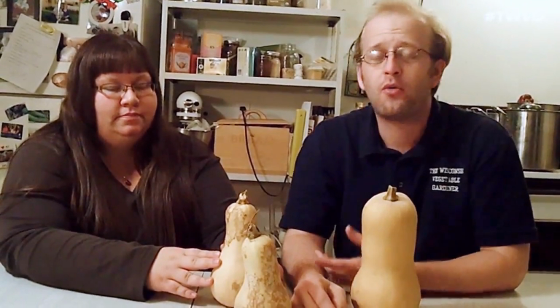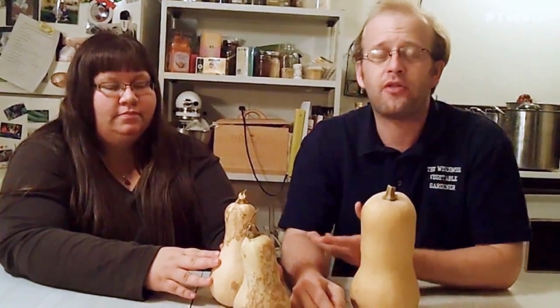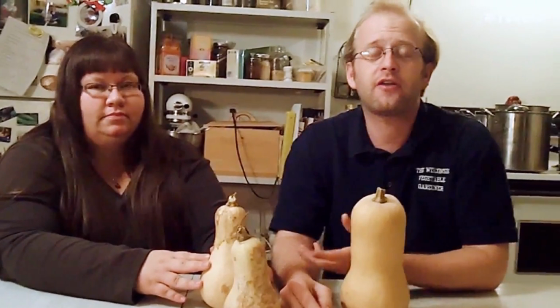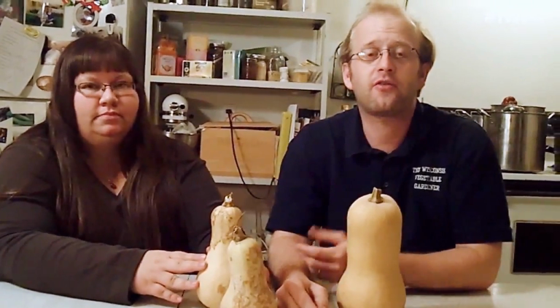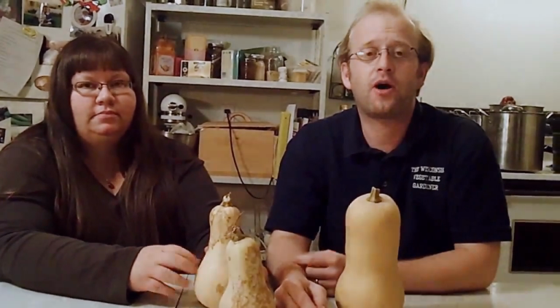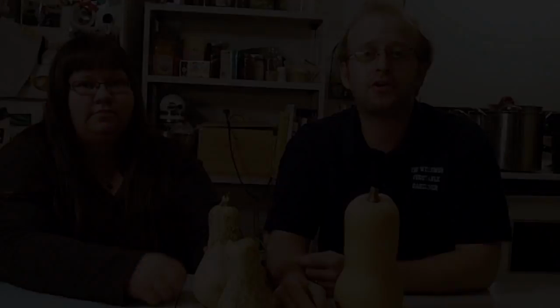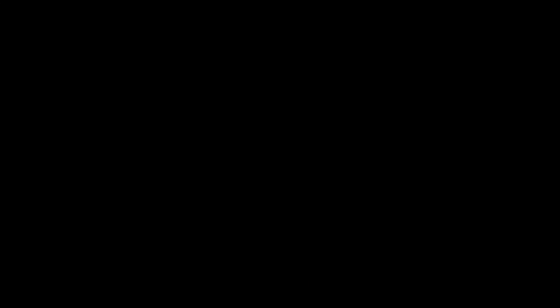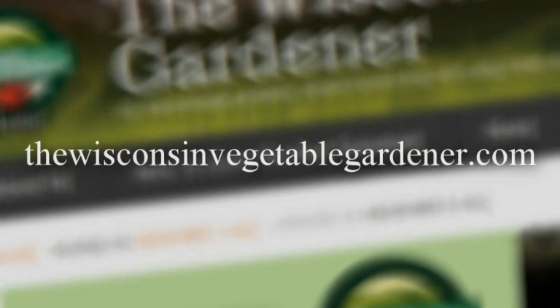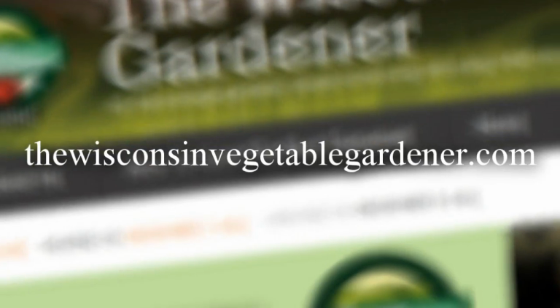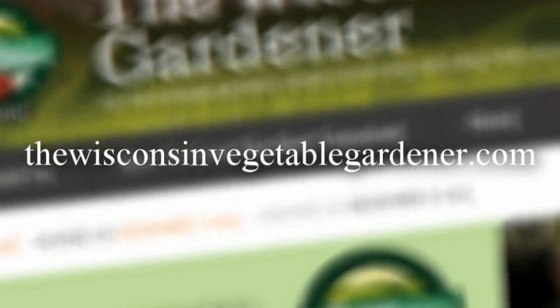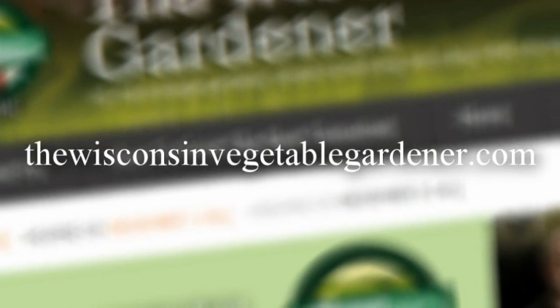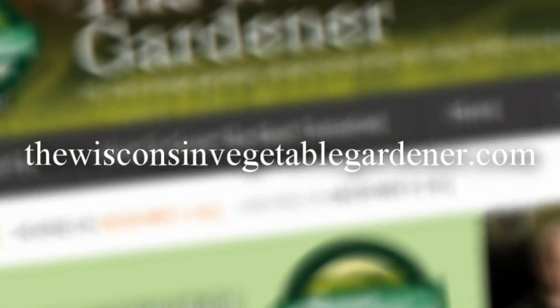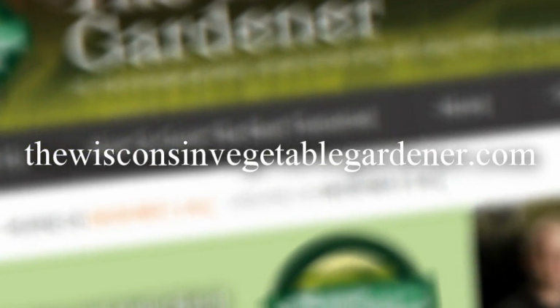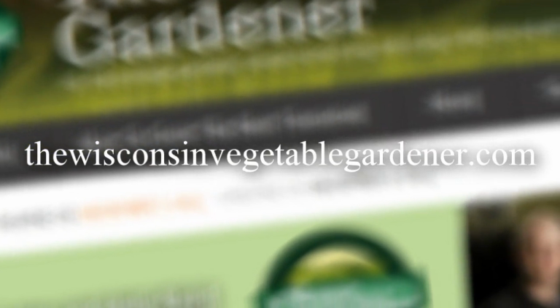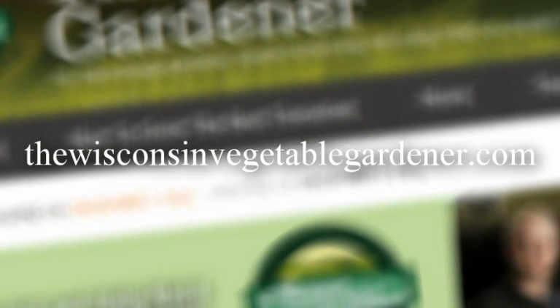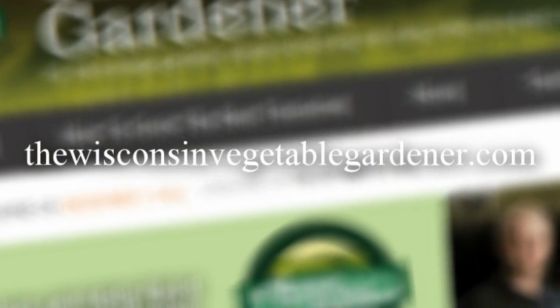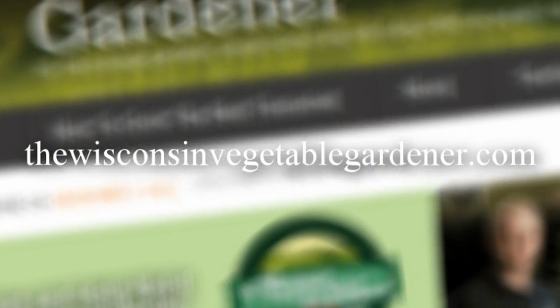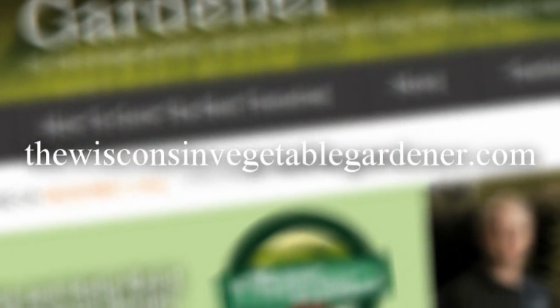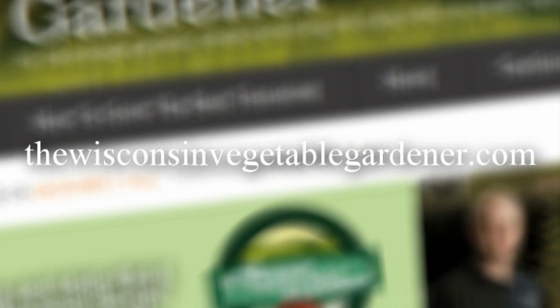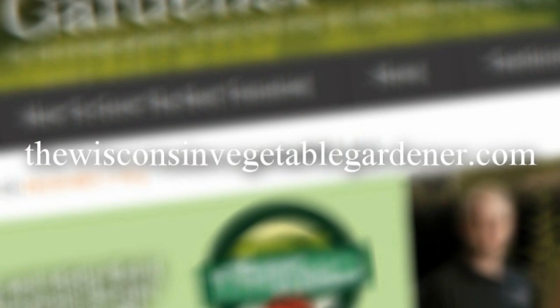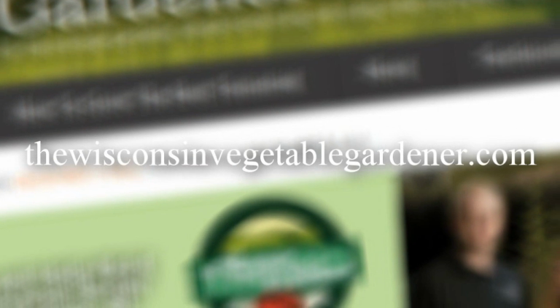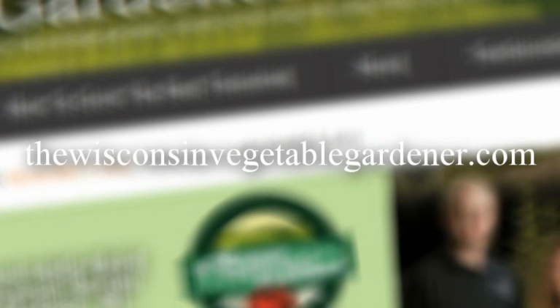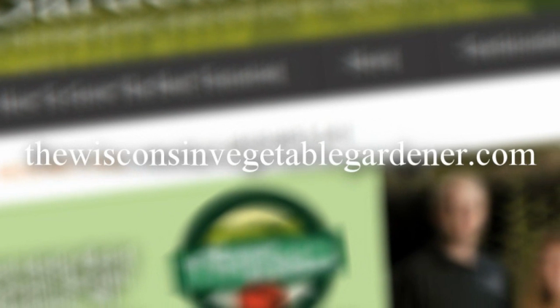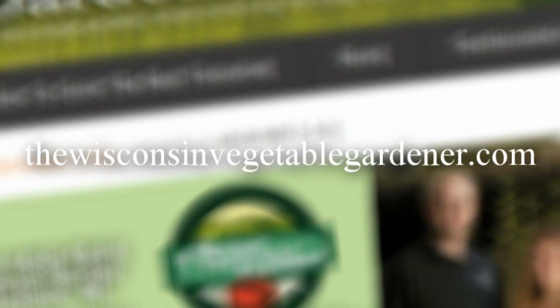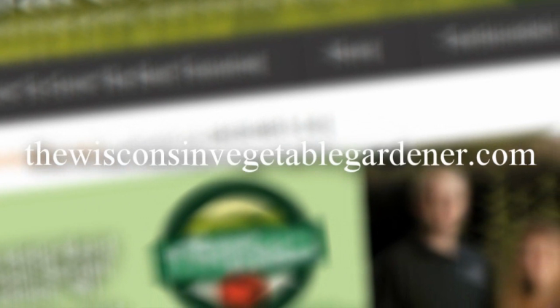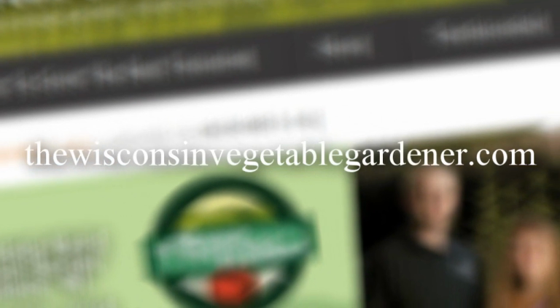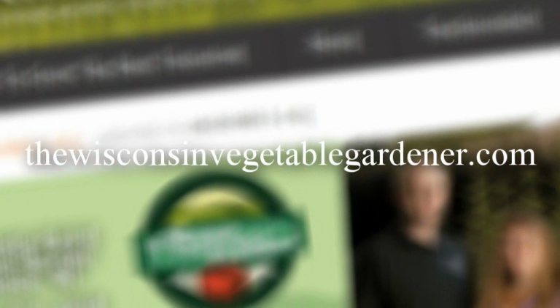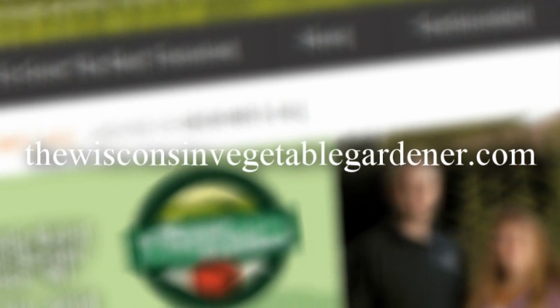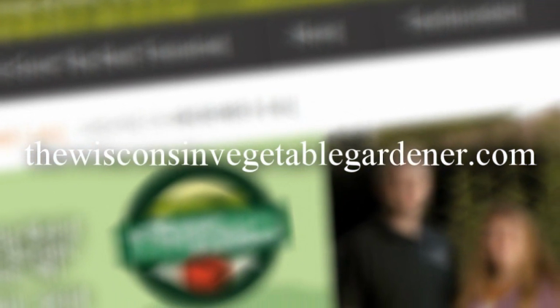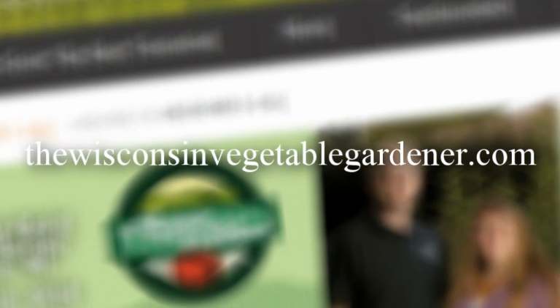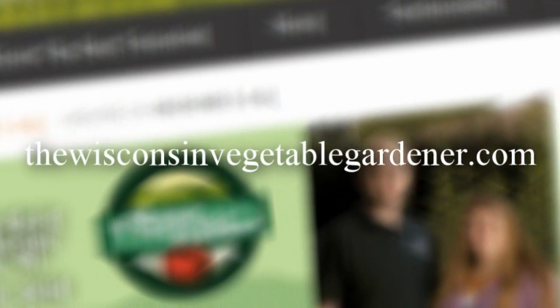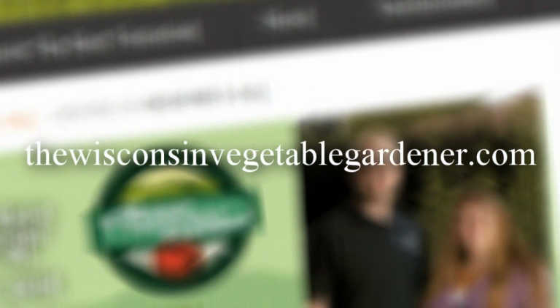Thanks for watching. For more information, please visit WisconsinVegetableGardener.com.